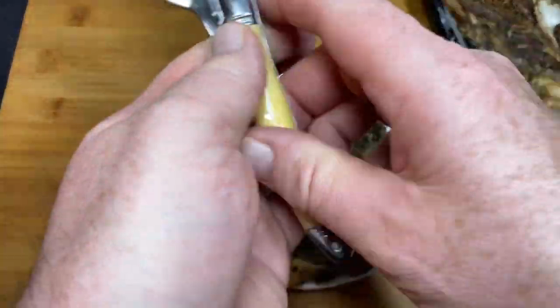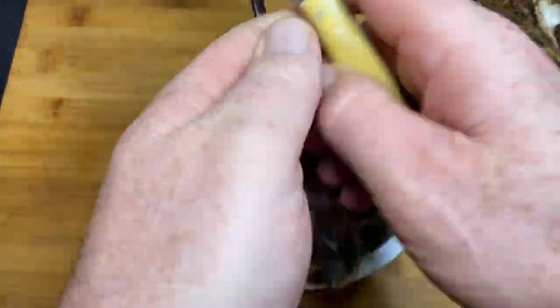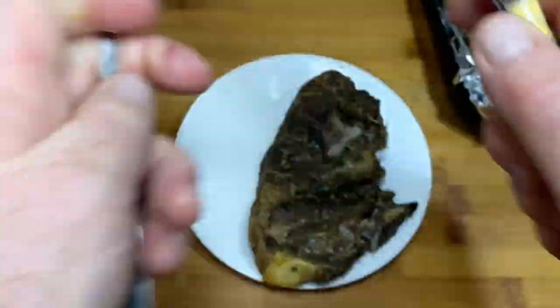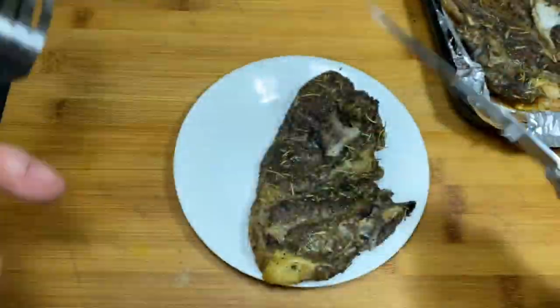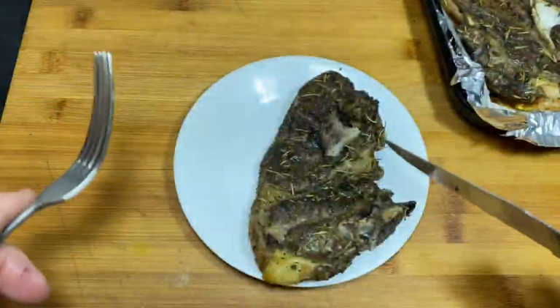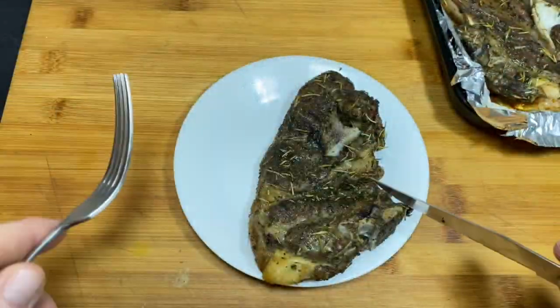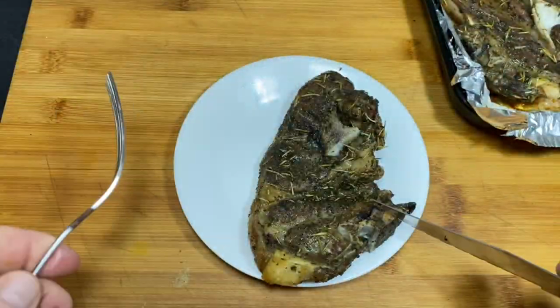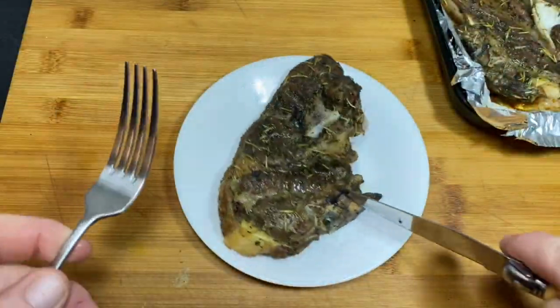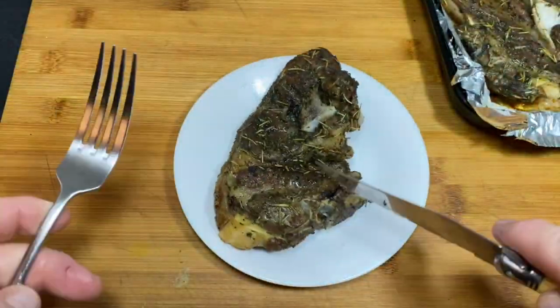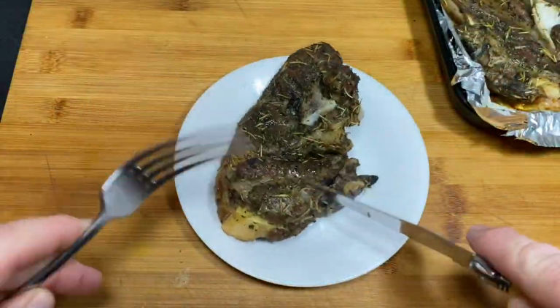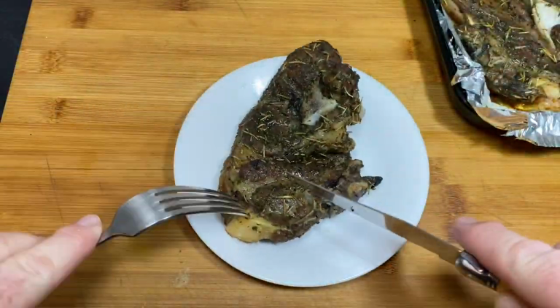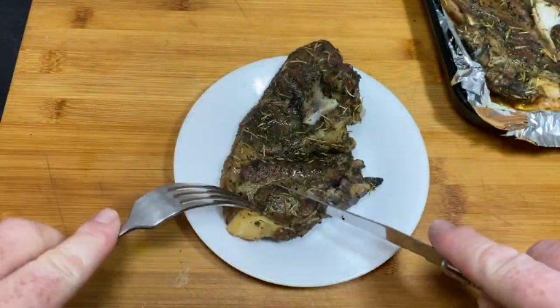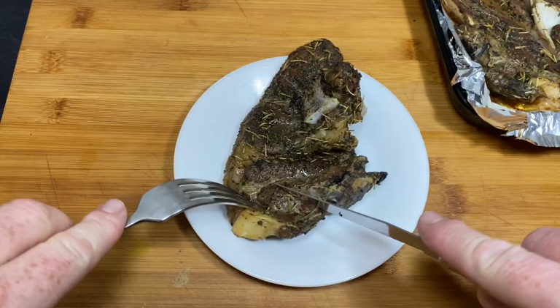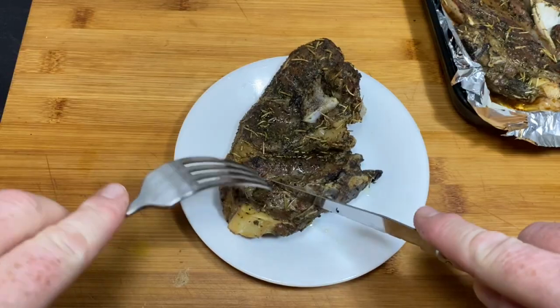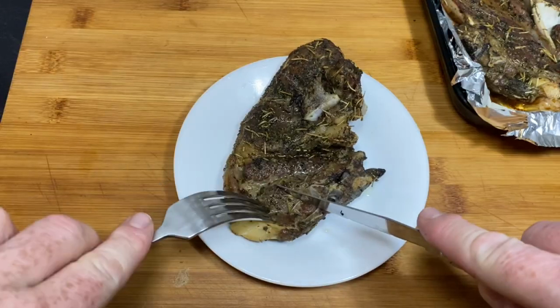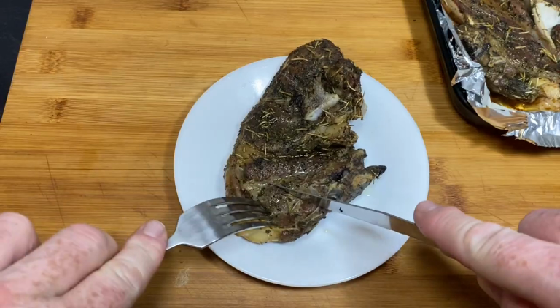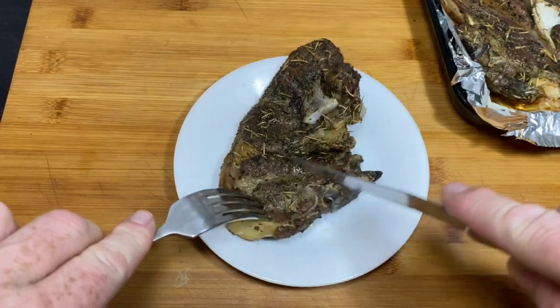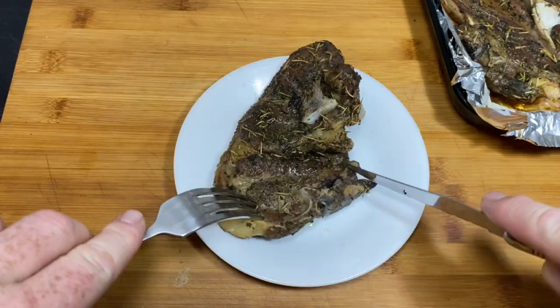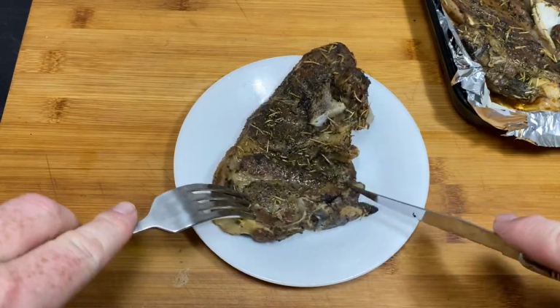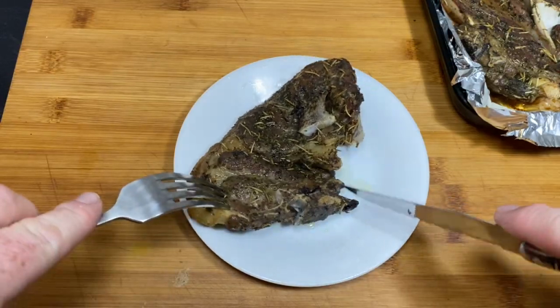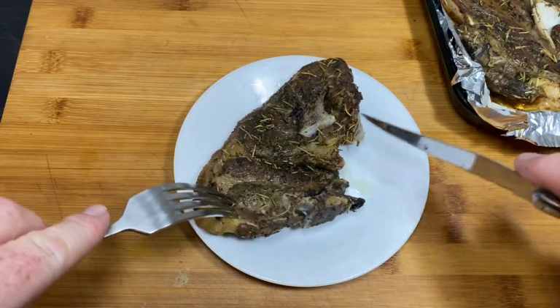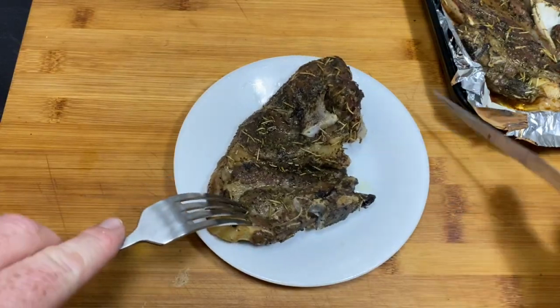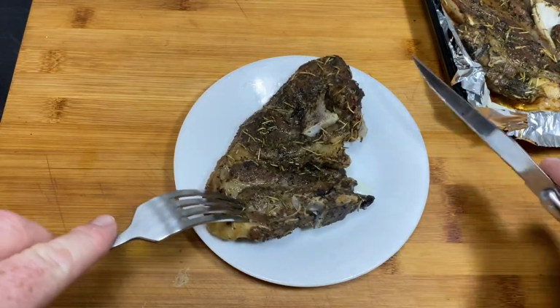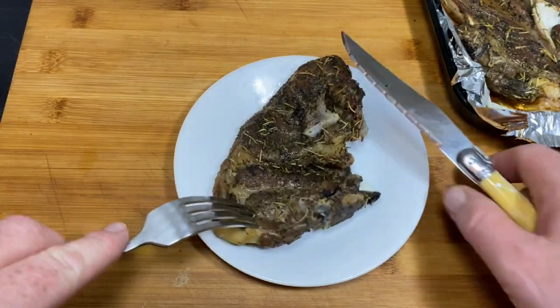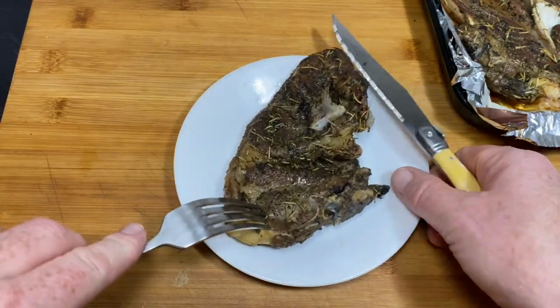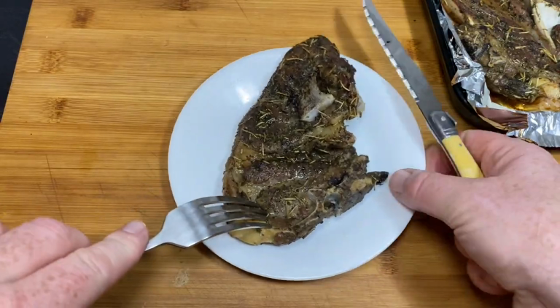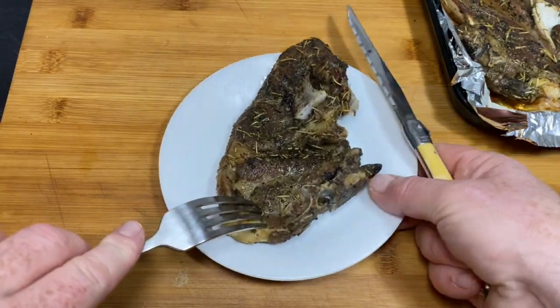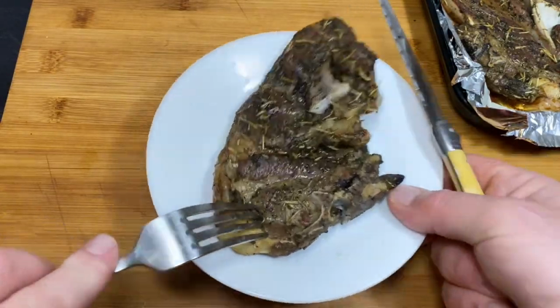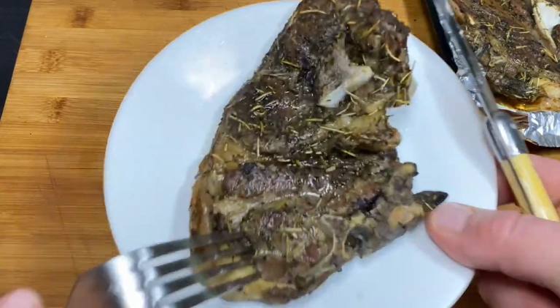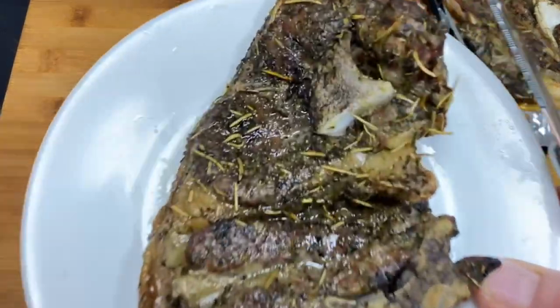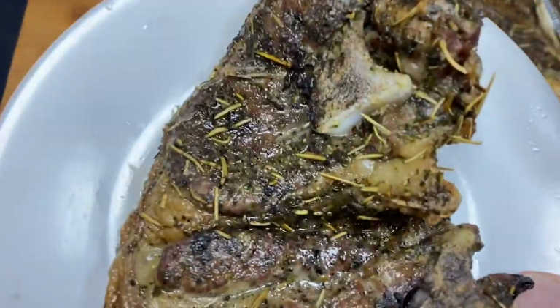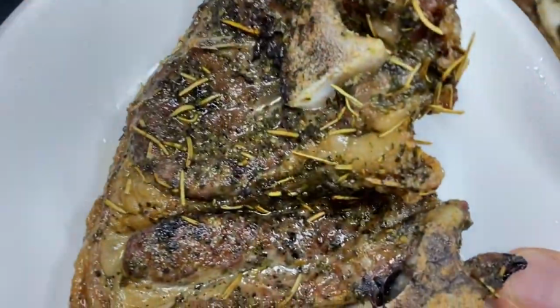Now you're talking. Have a look at these bad boys — have a look at these beauties. Oh yeah.